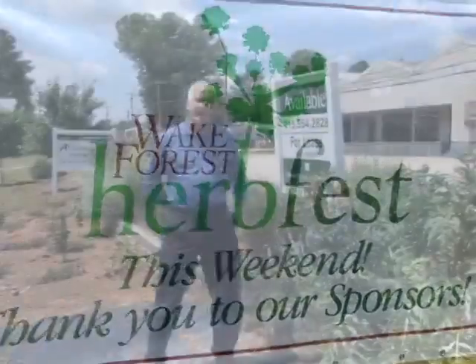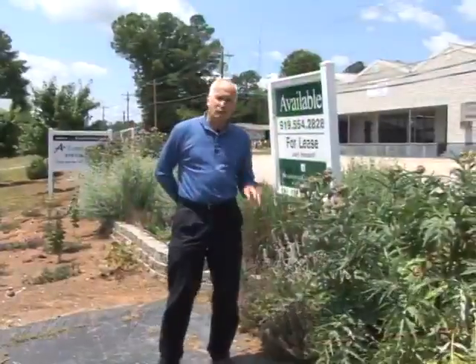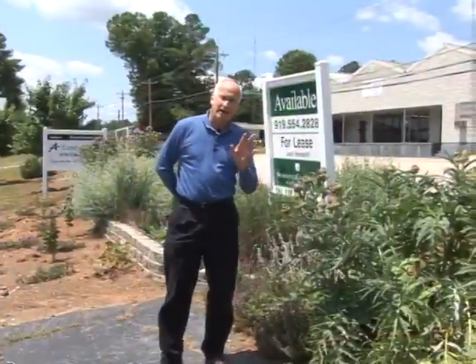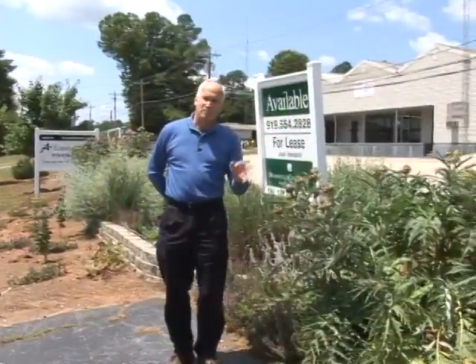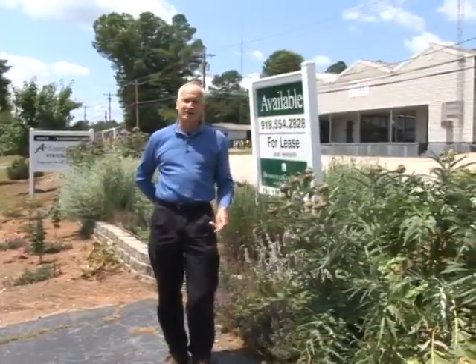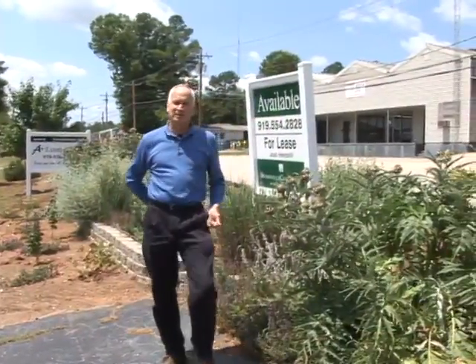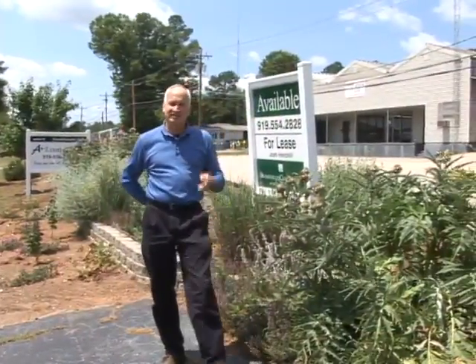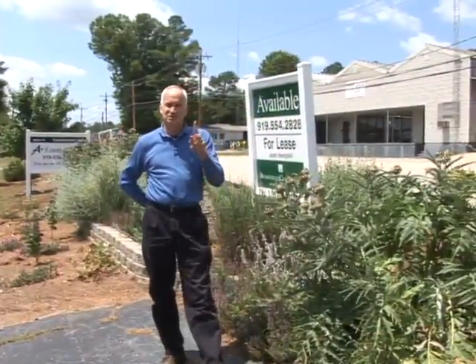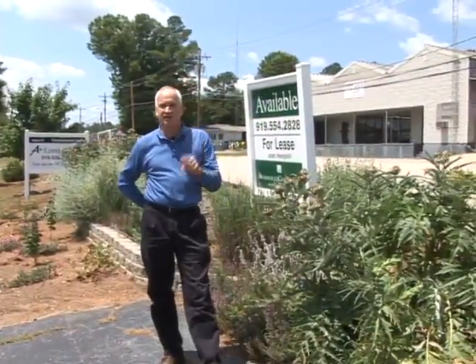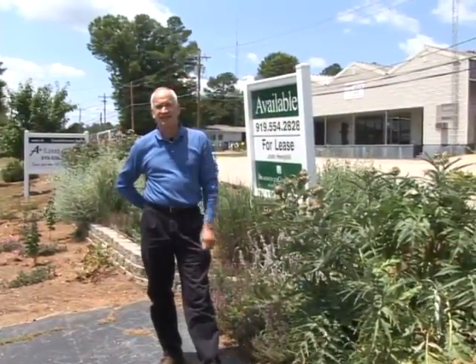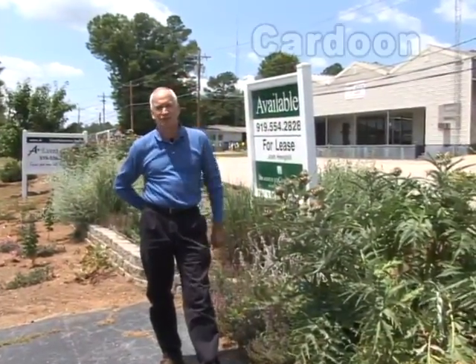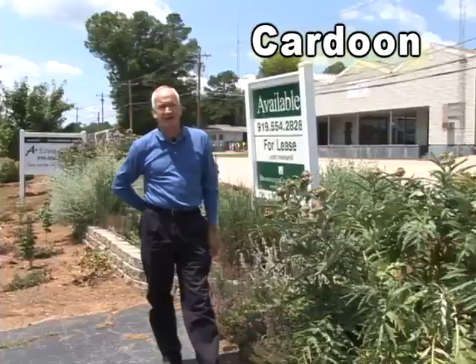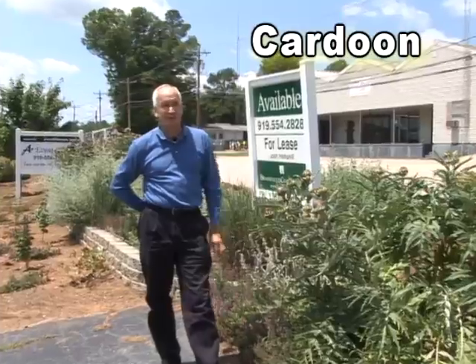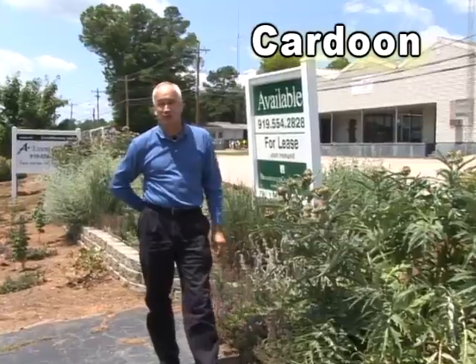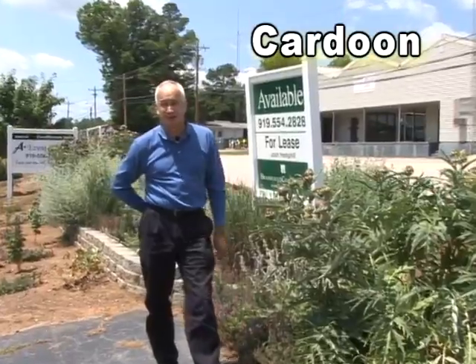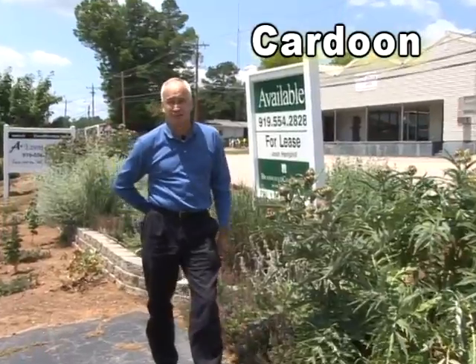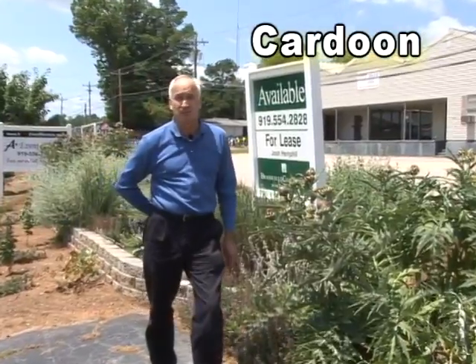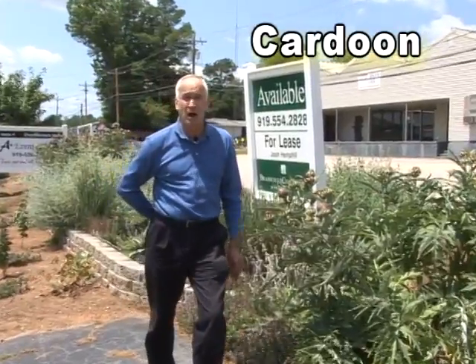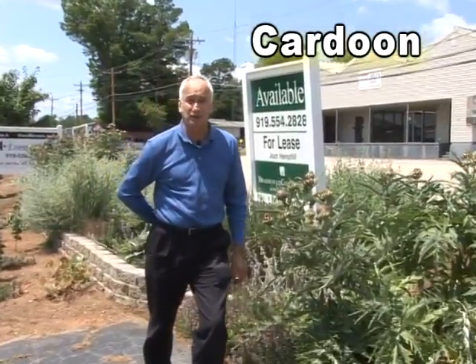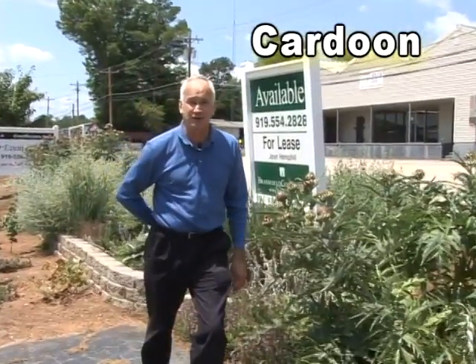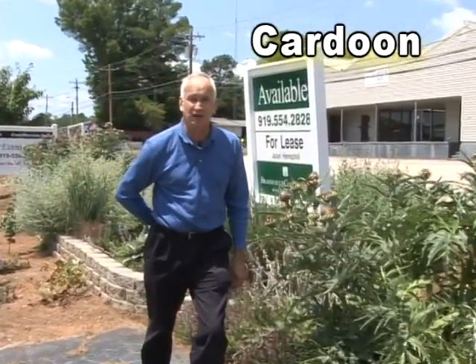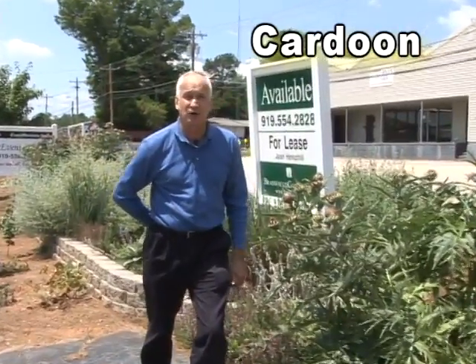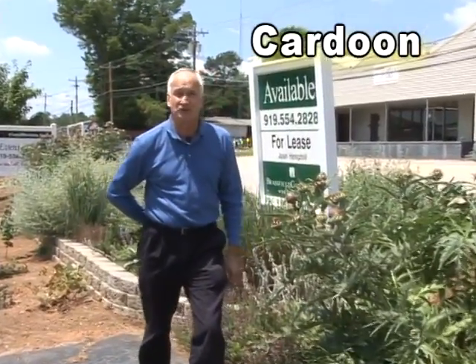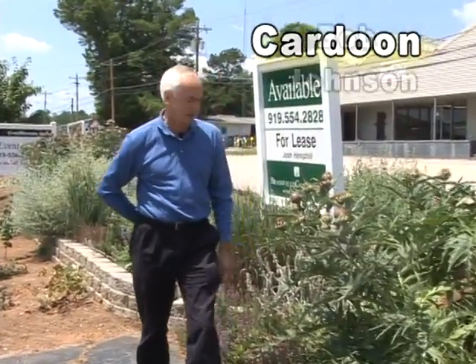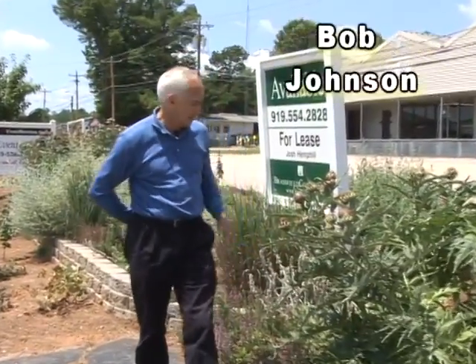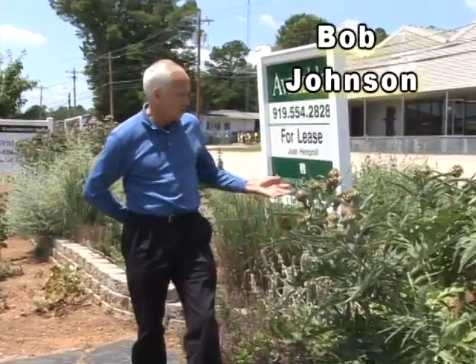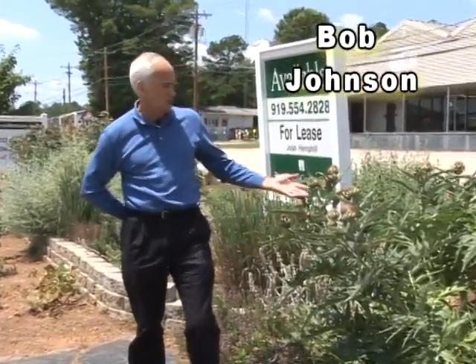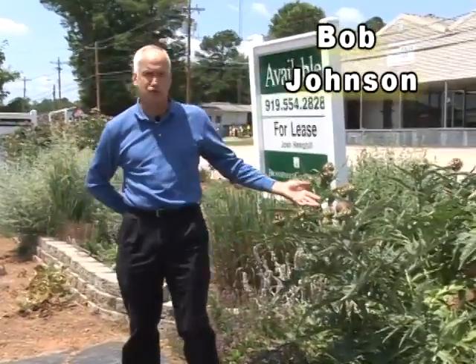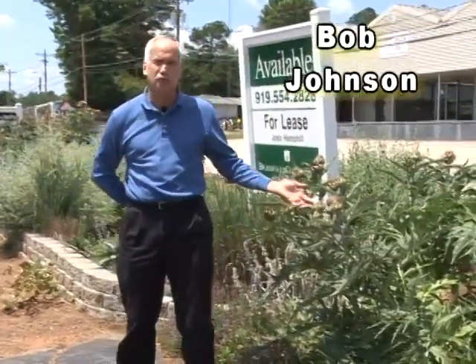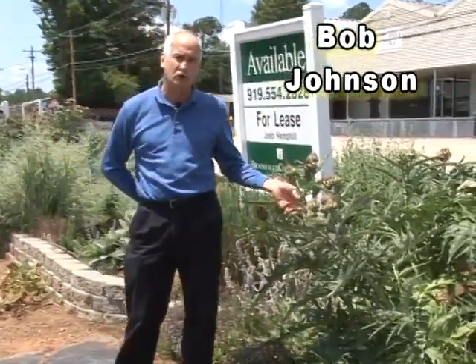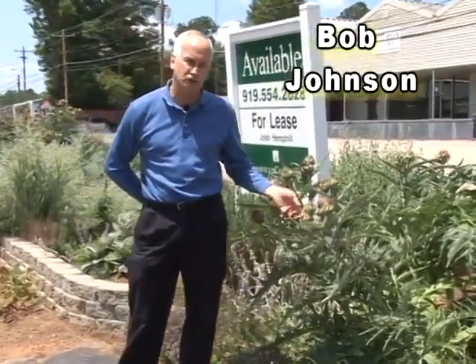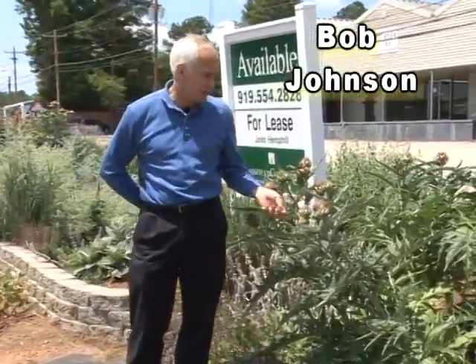Hi. One of the things I want to show you today is a little plant that we sort of made popular here in Wake Forest, North Carolina. It's called cardoon, or cardoony.